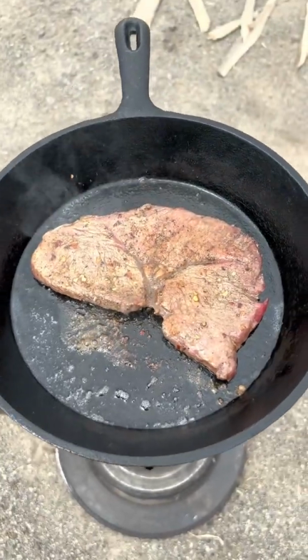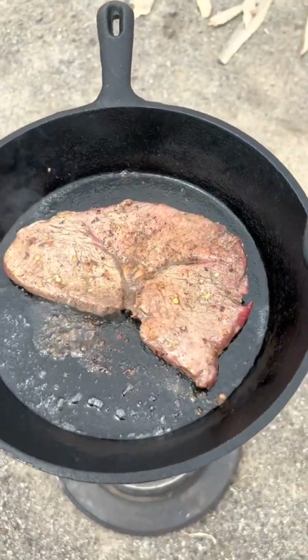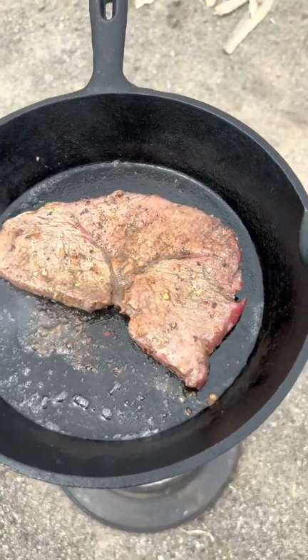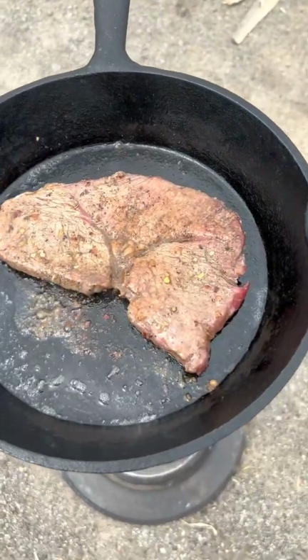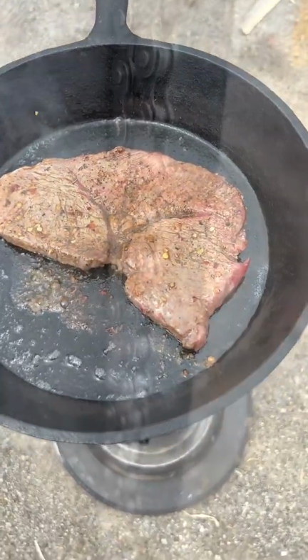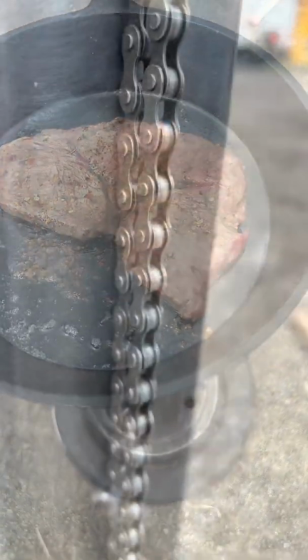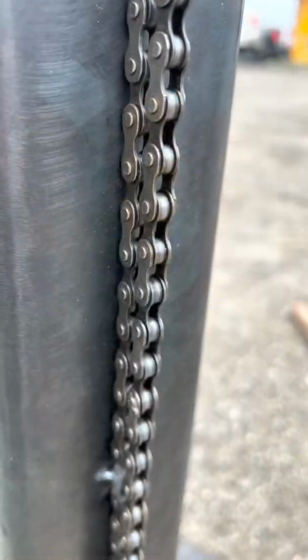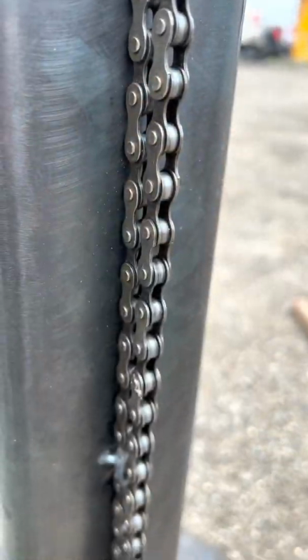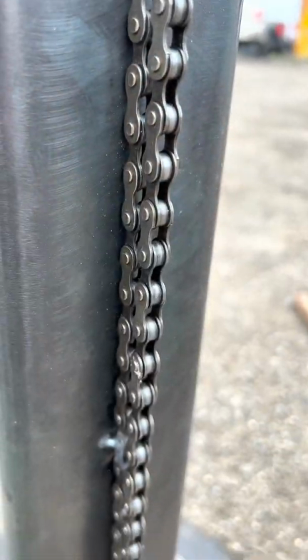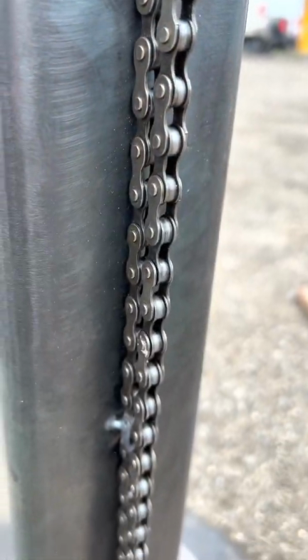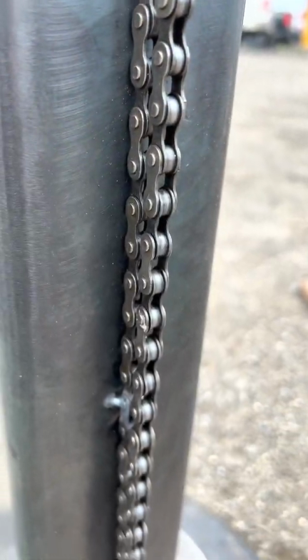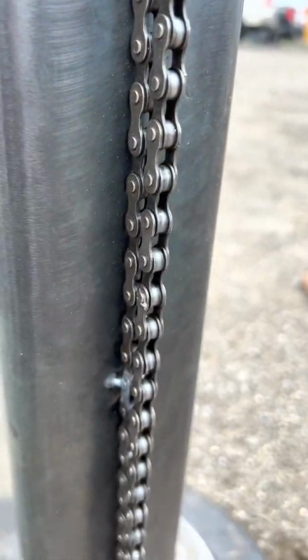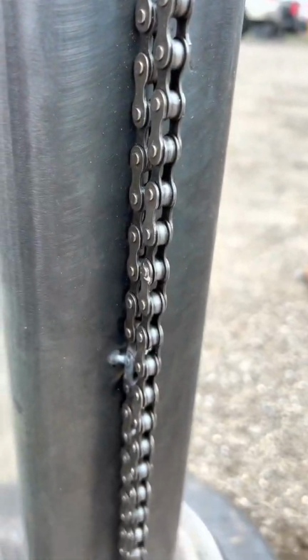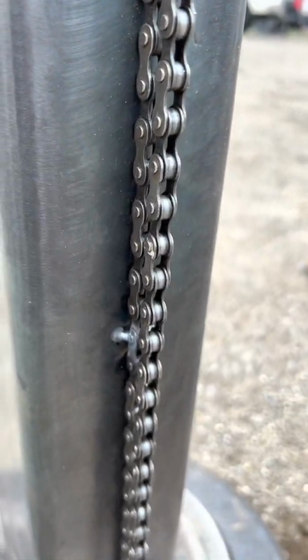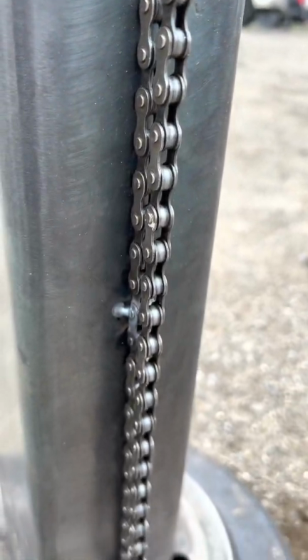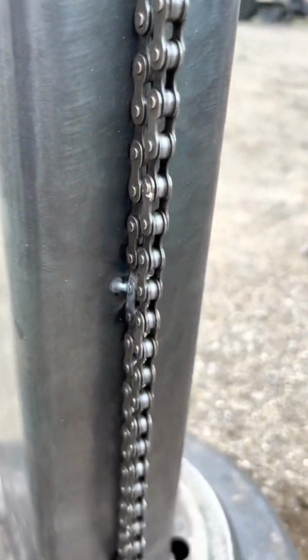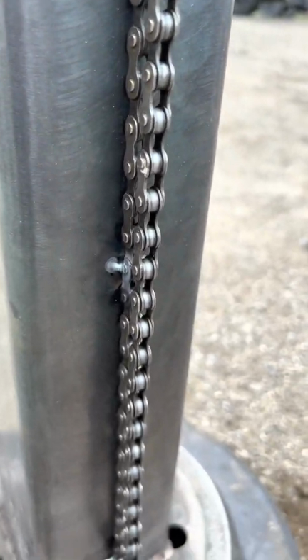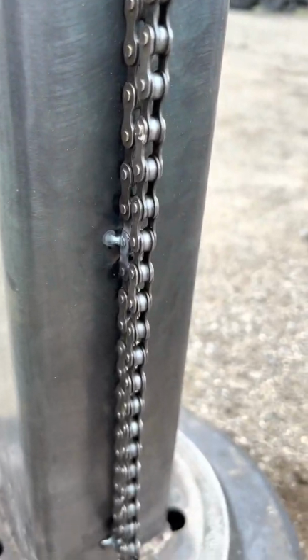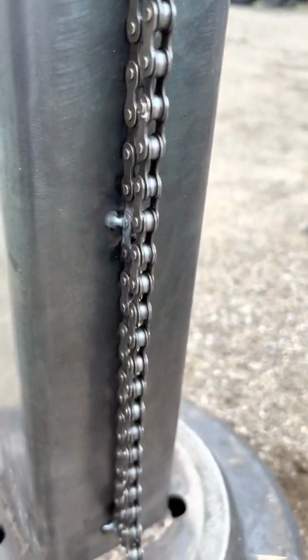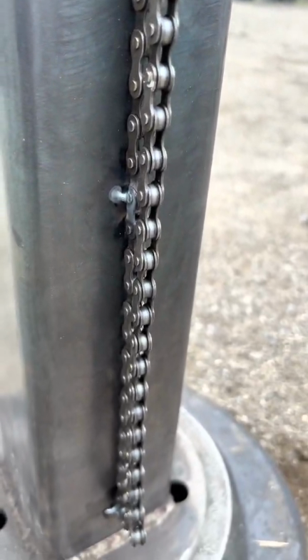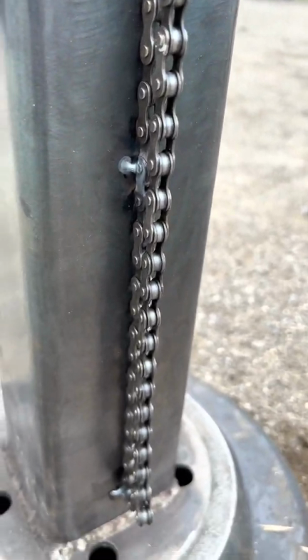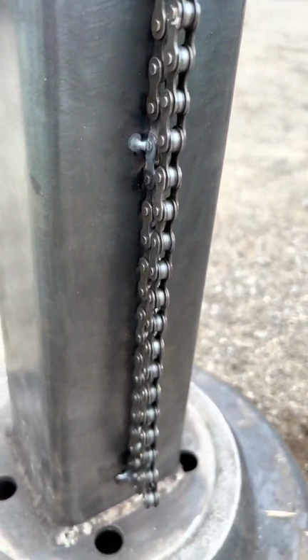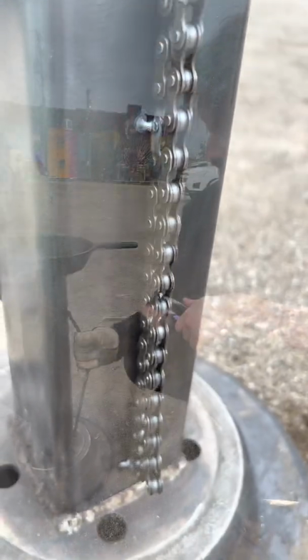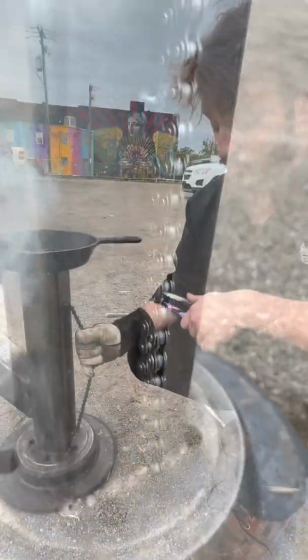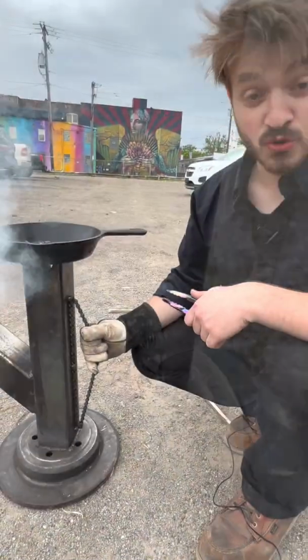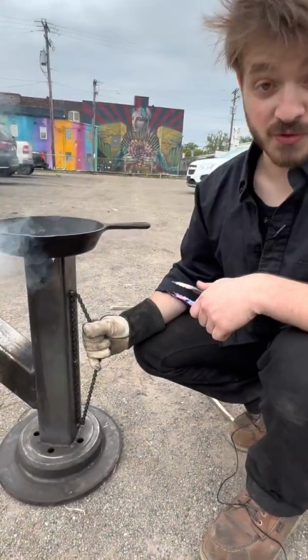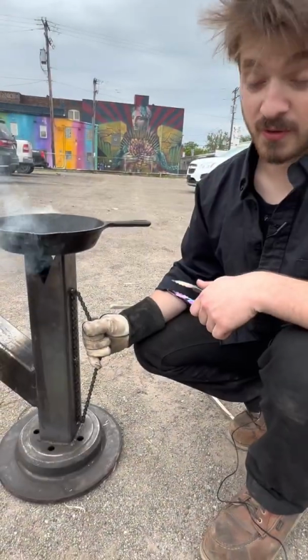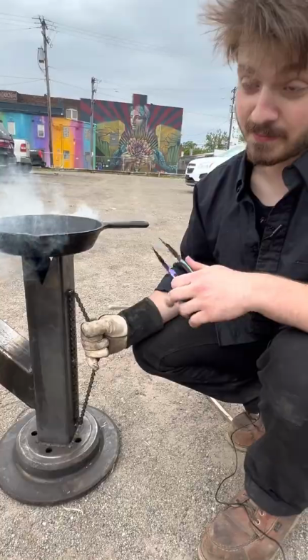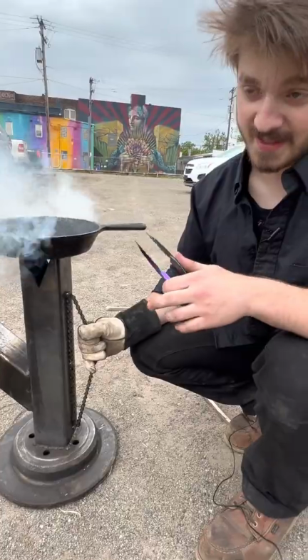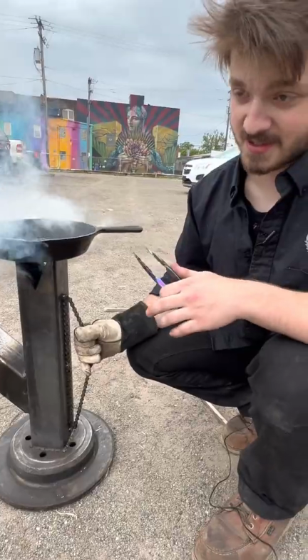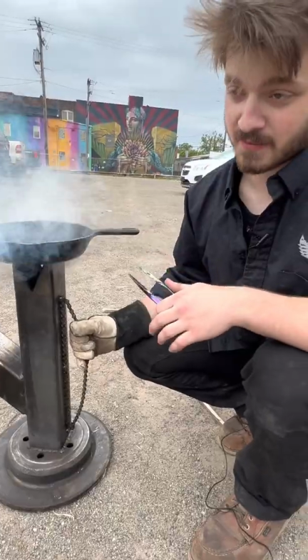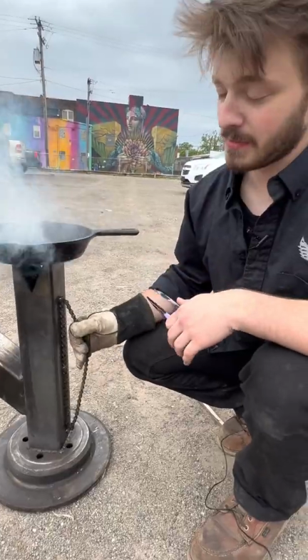I added this chain — this is just to help me move it, which is always good to have. It looks cool too, but that's just a bonus.